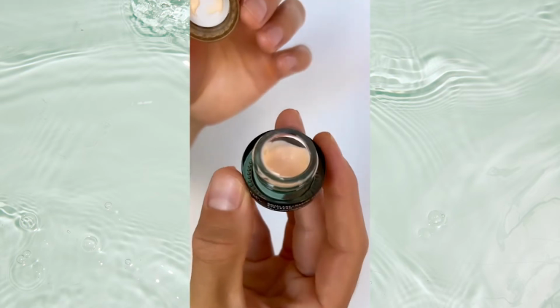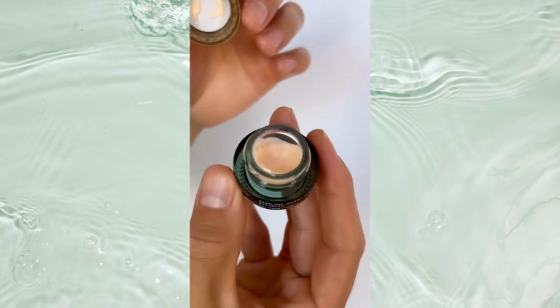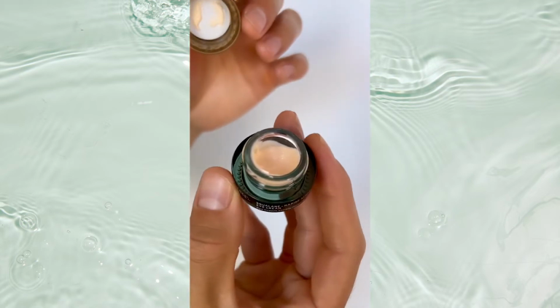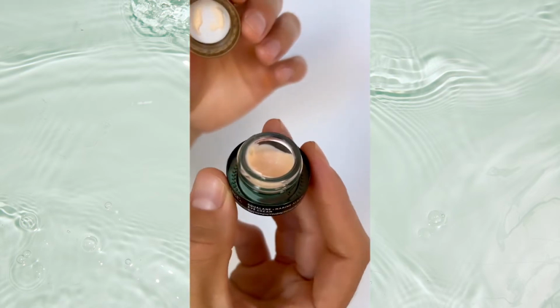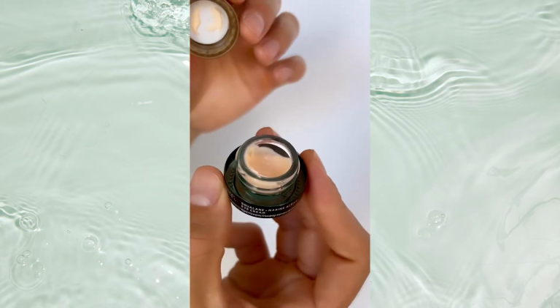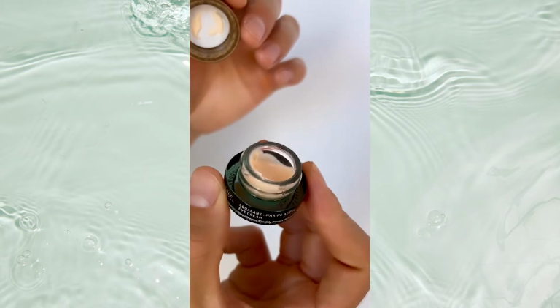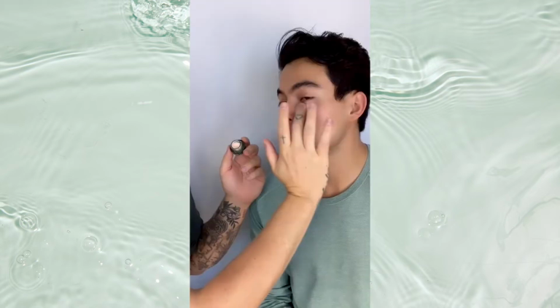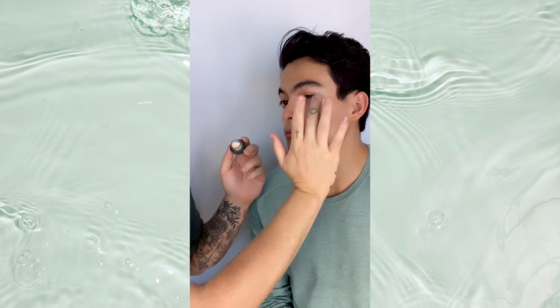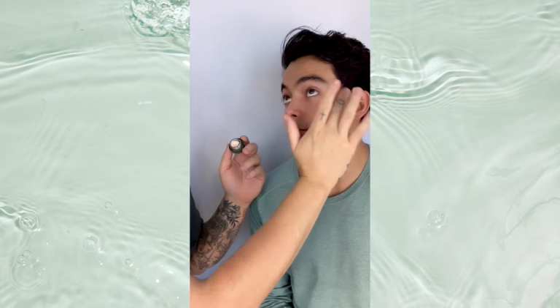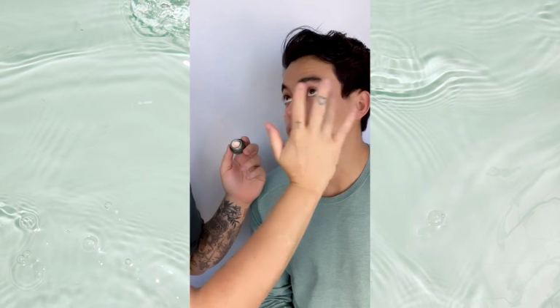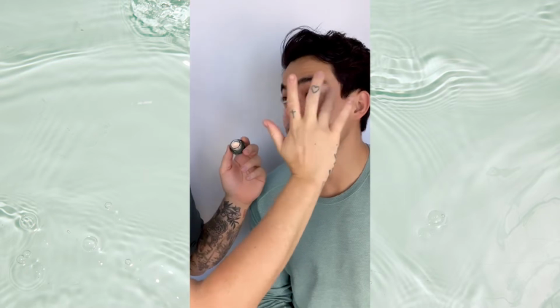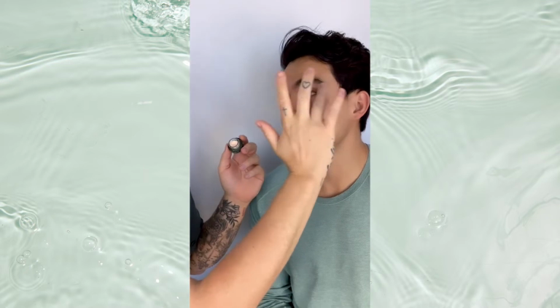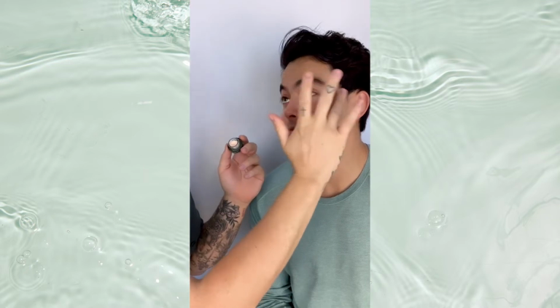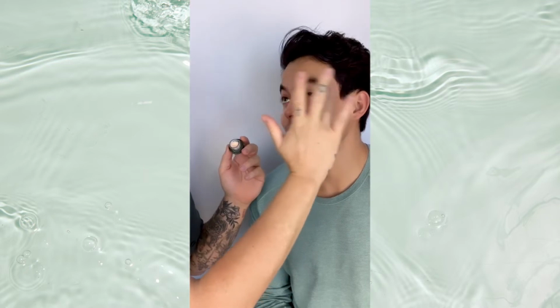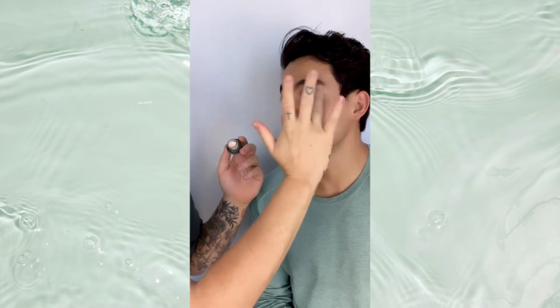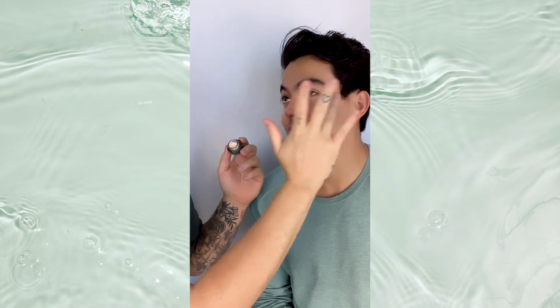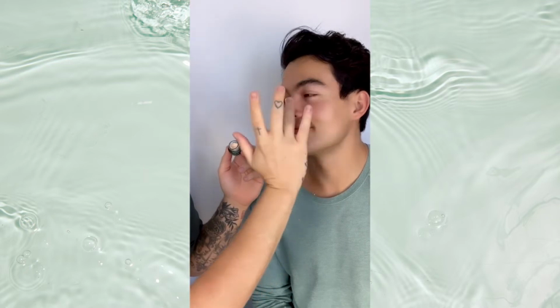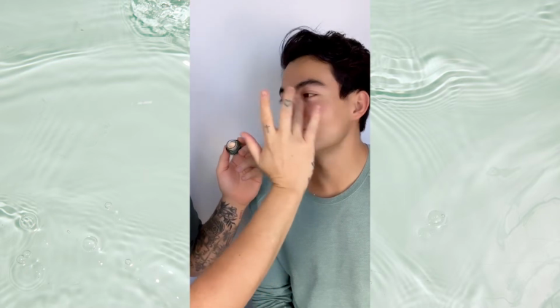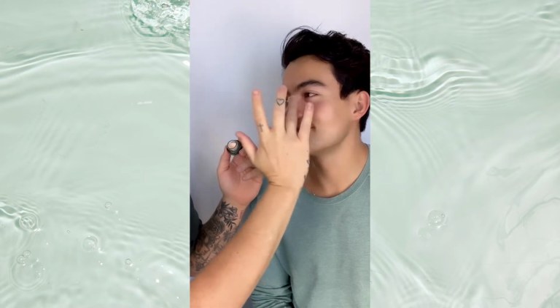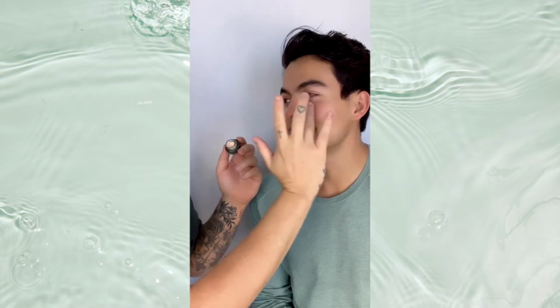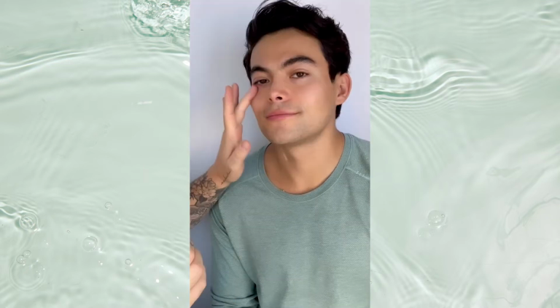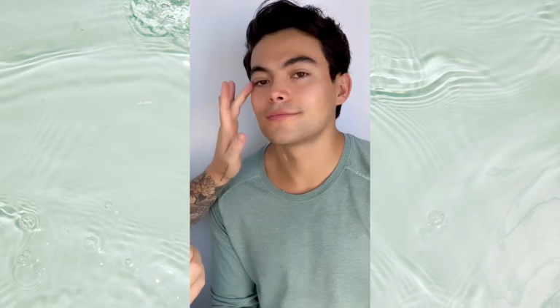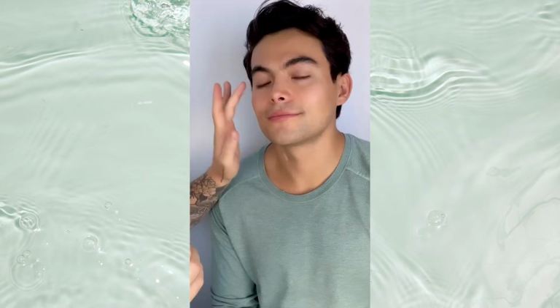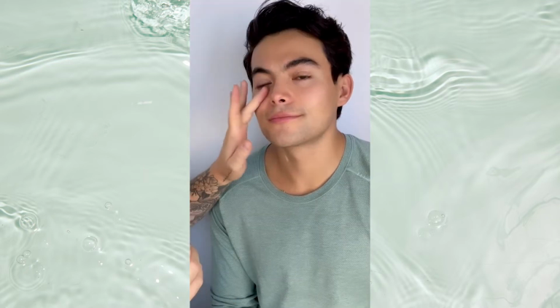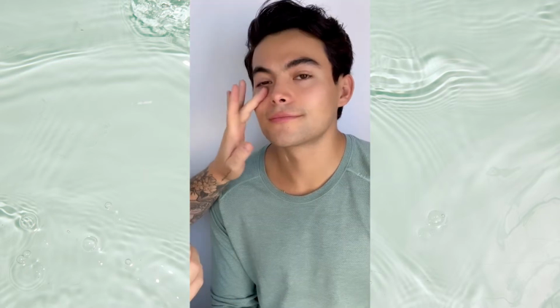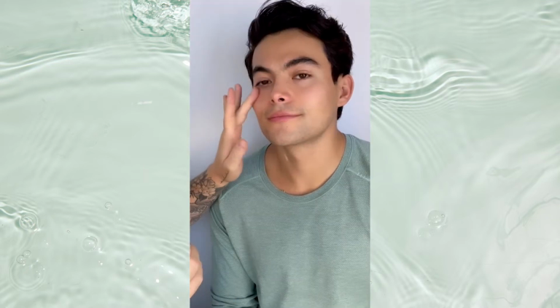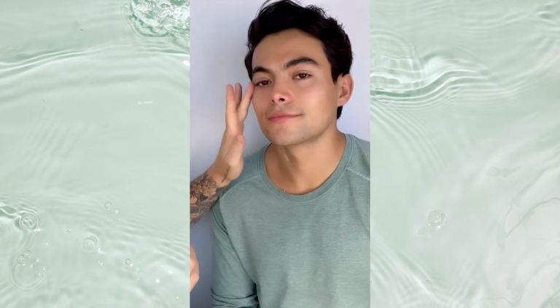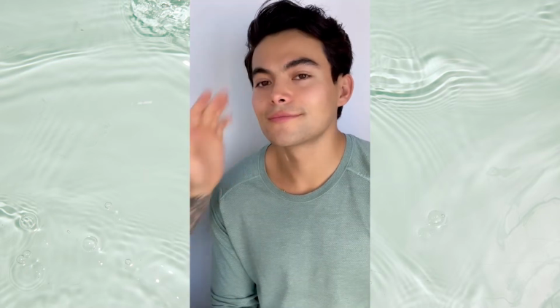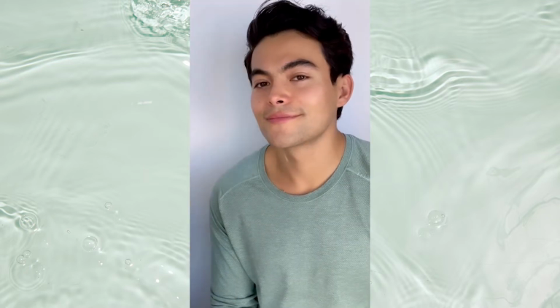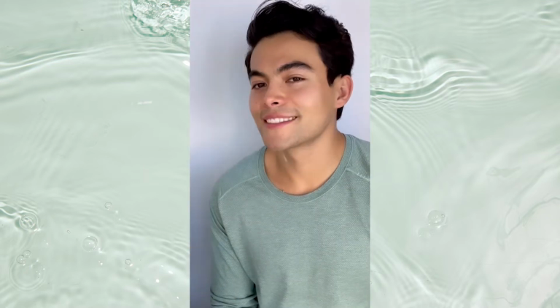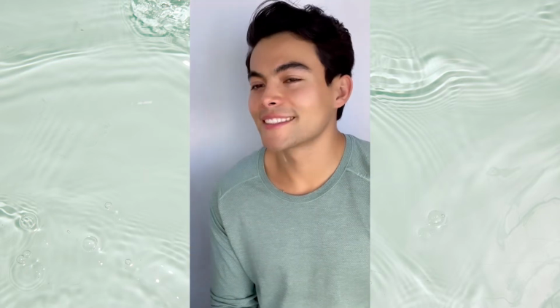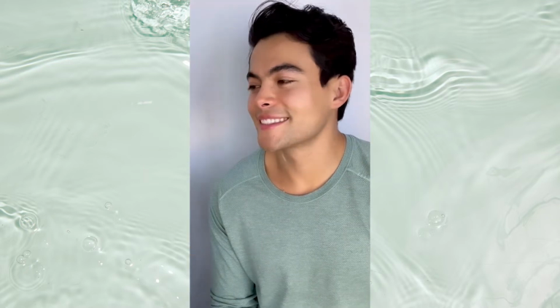It also comes with the marine algae eye cream, which is so creamy and leaves our under eyes firm and supple, and it's perfect under concealer.